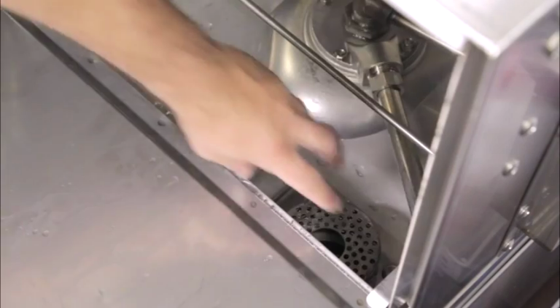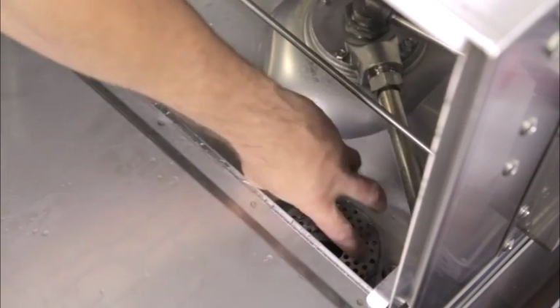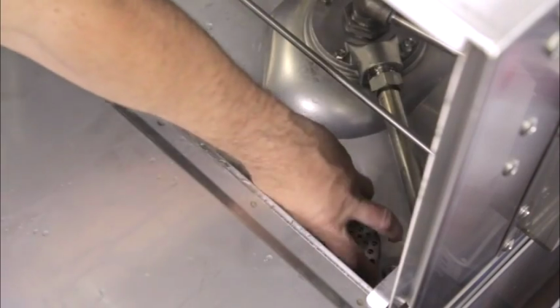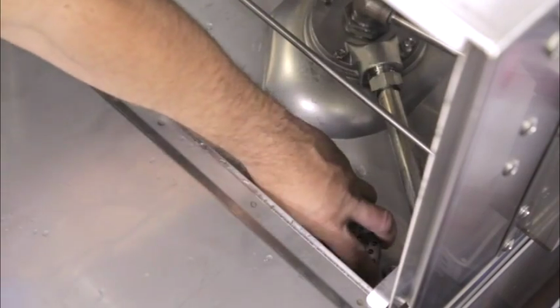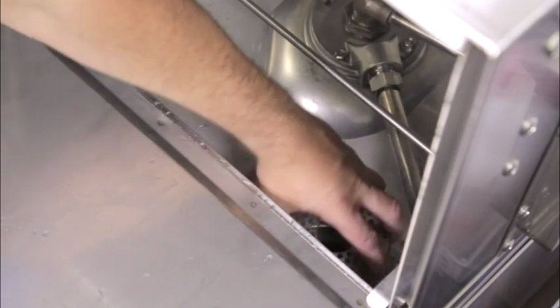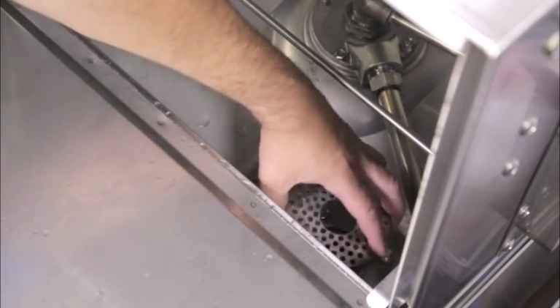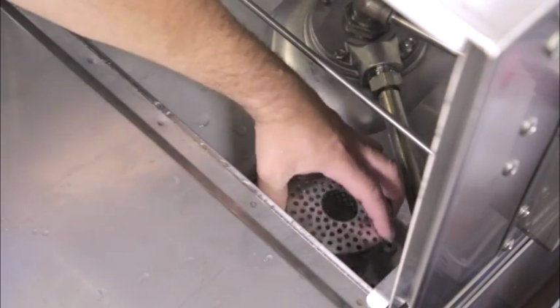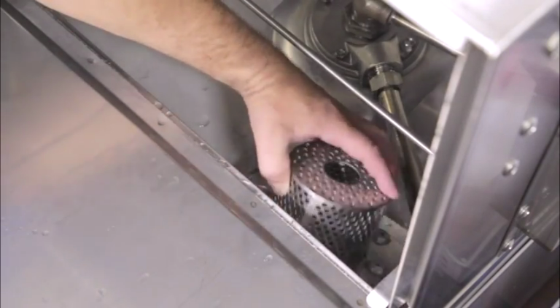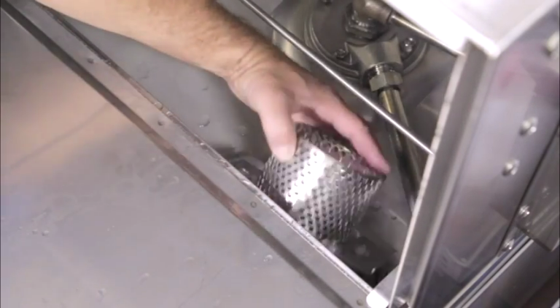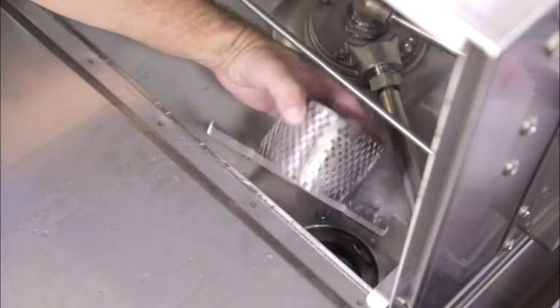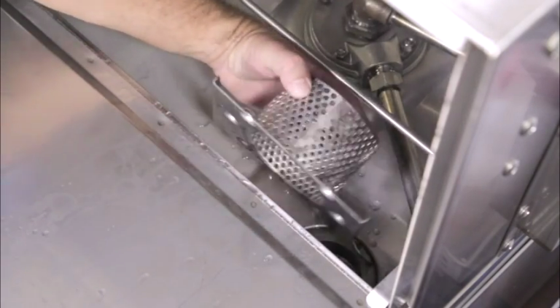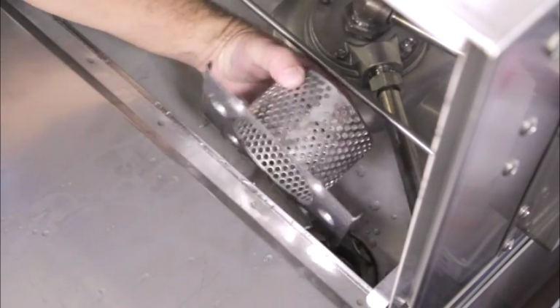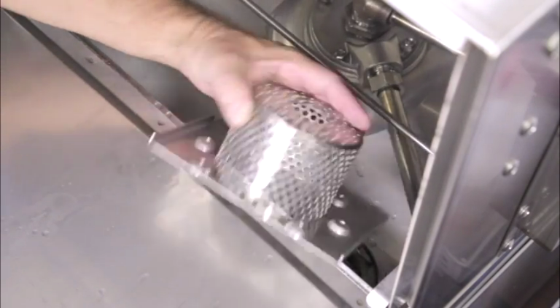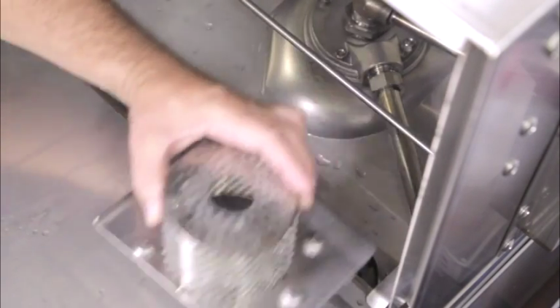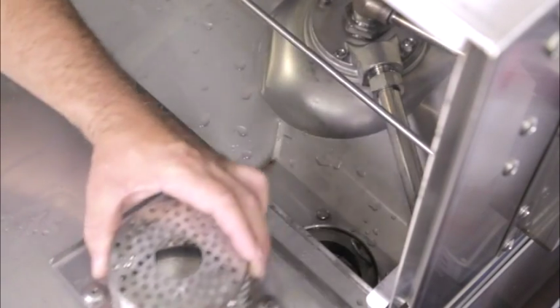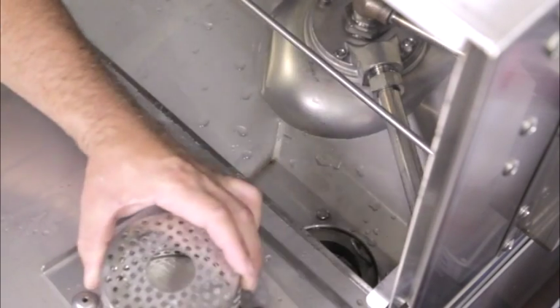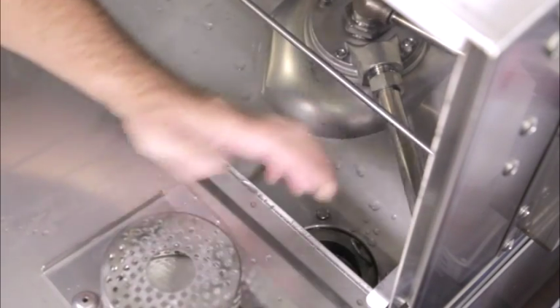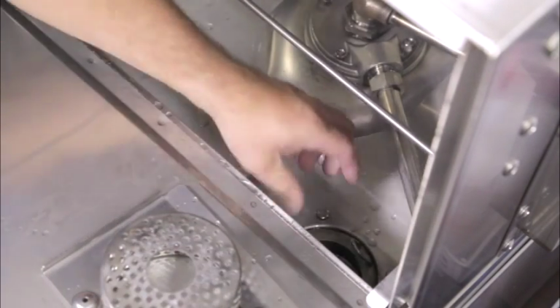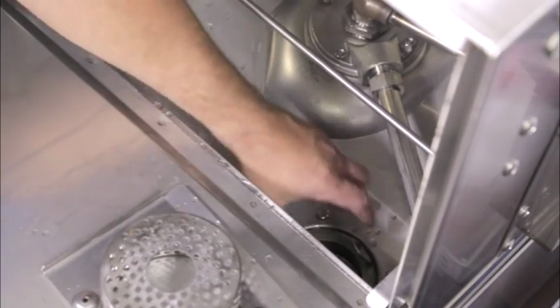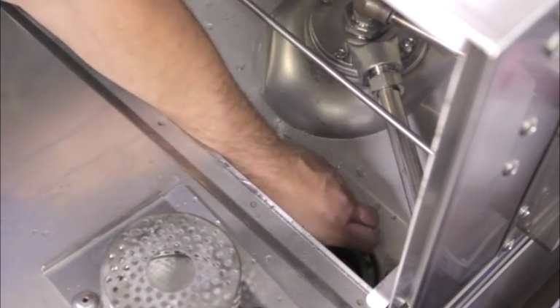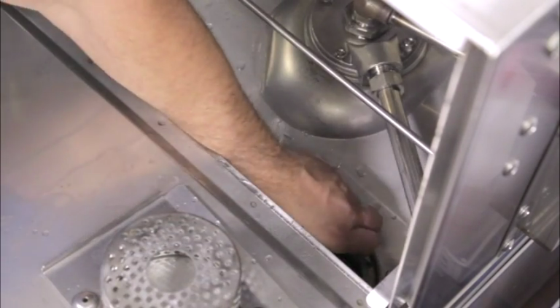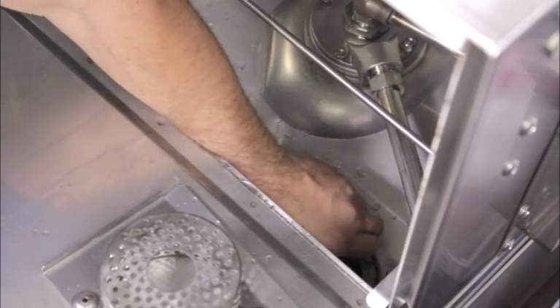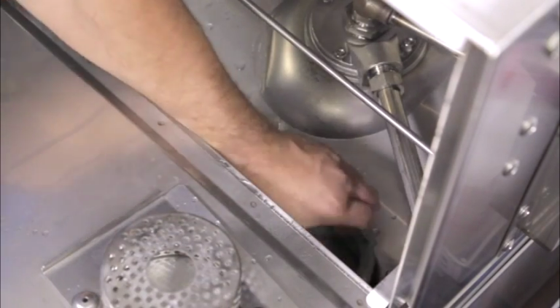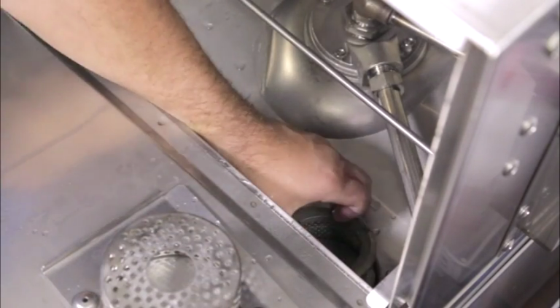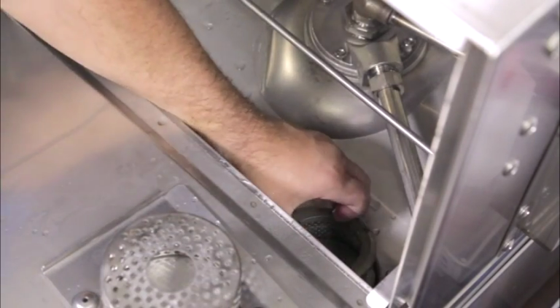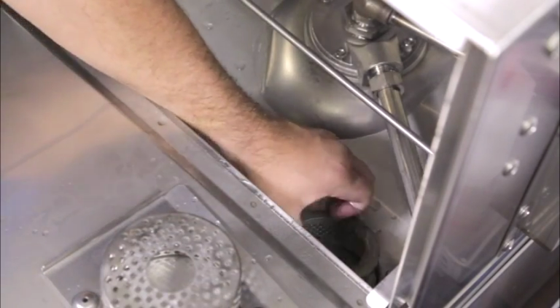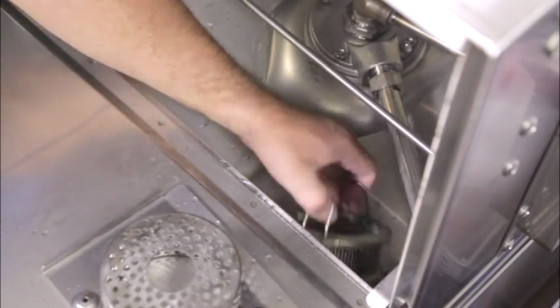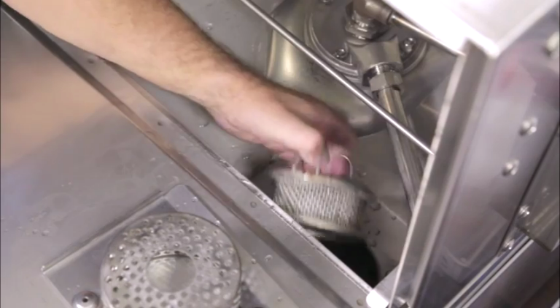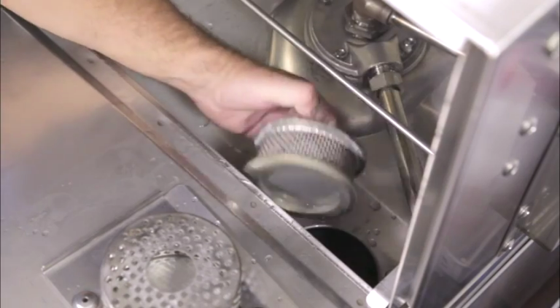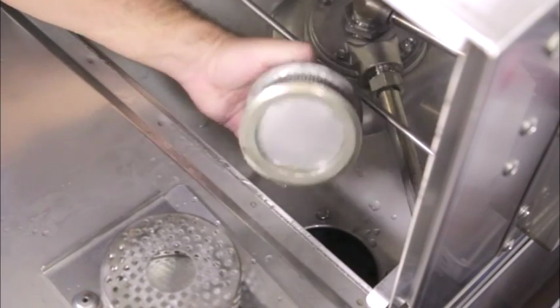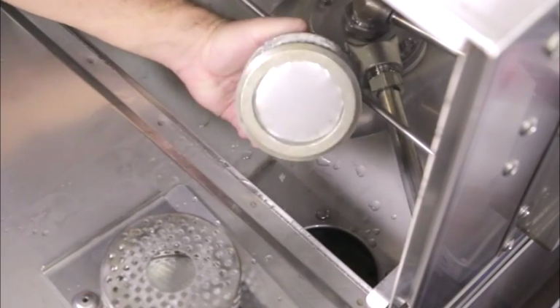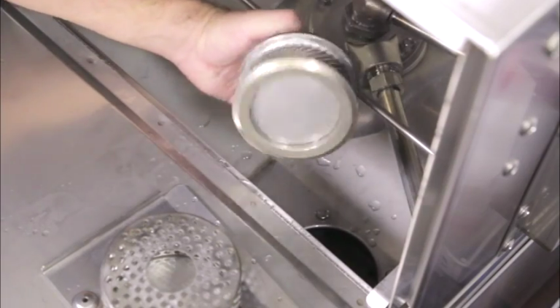Ensure that both the pan and pump strainer screens are installed and that the wash tank is free of other material.